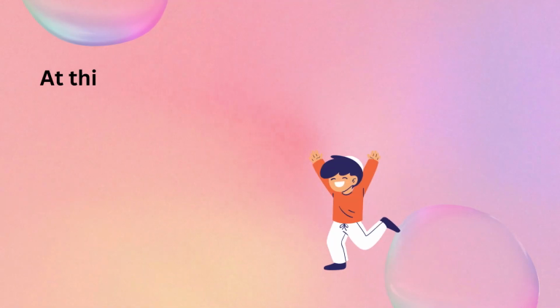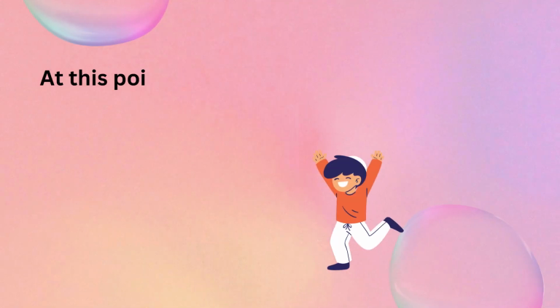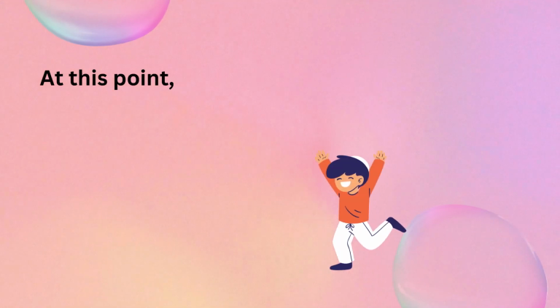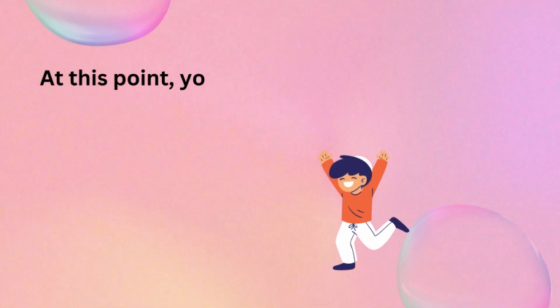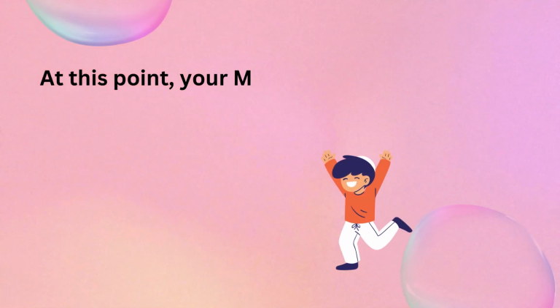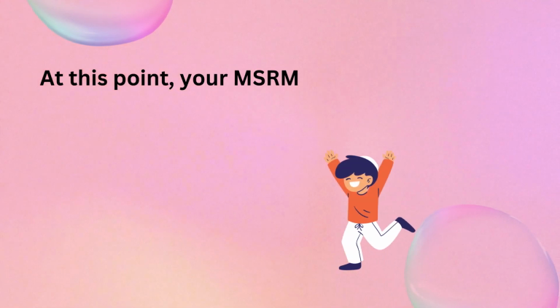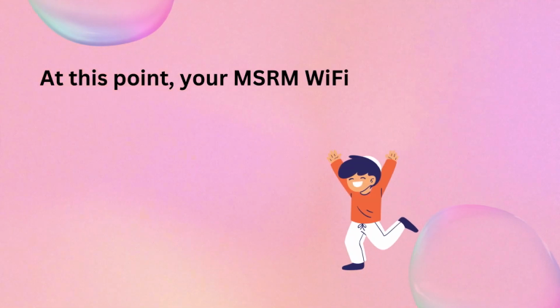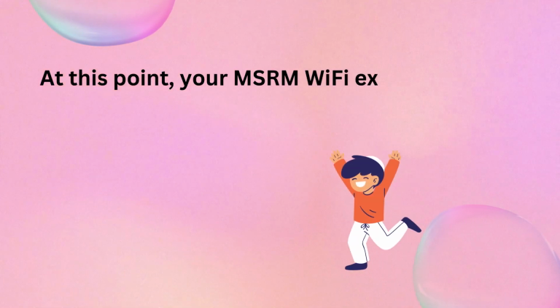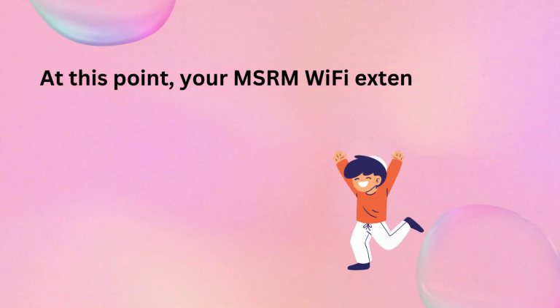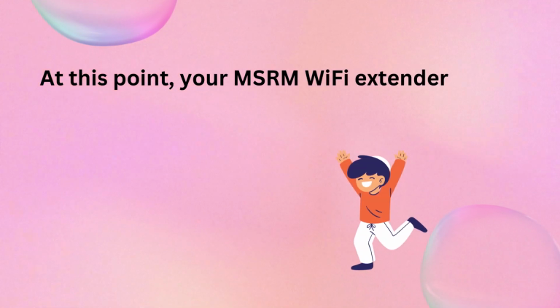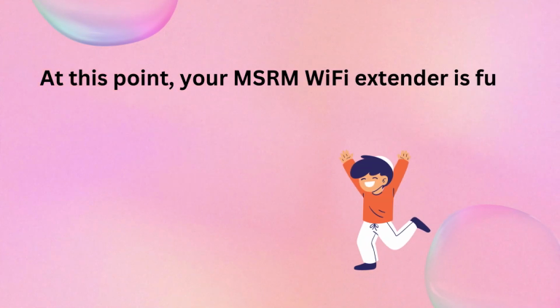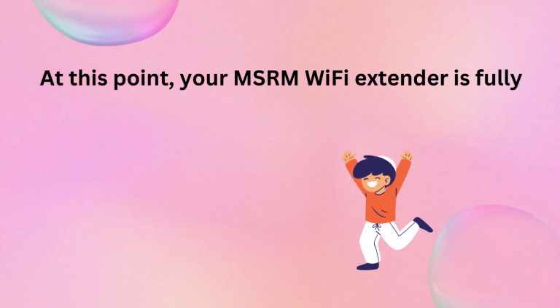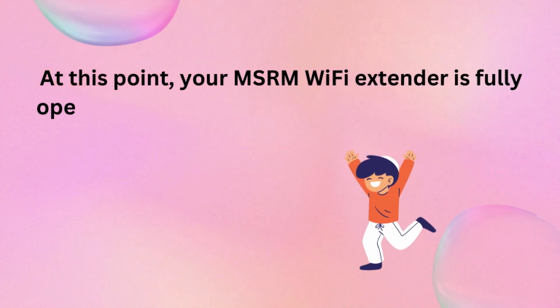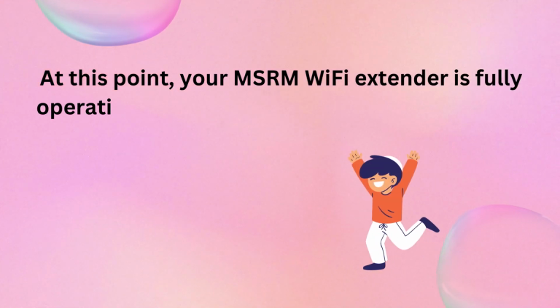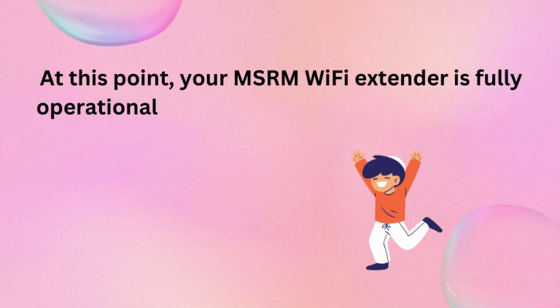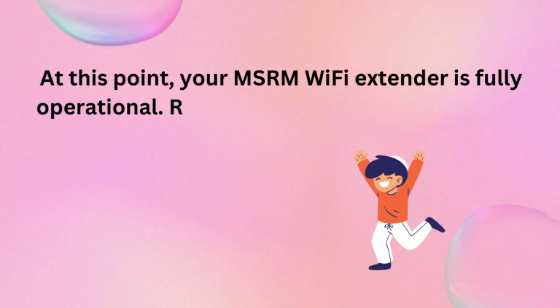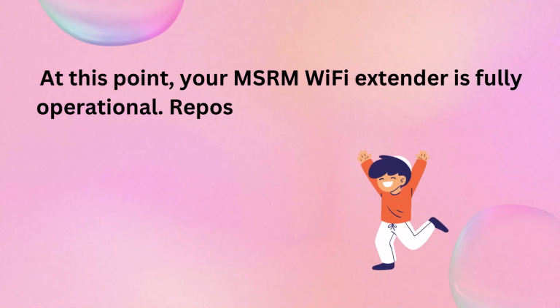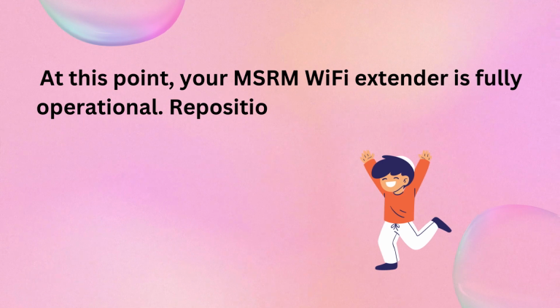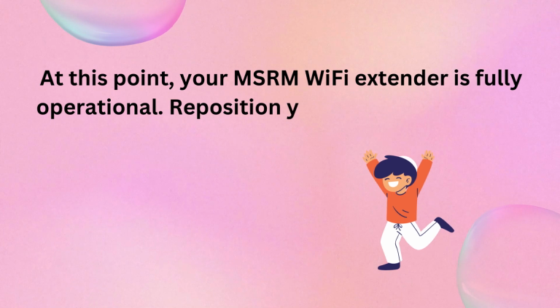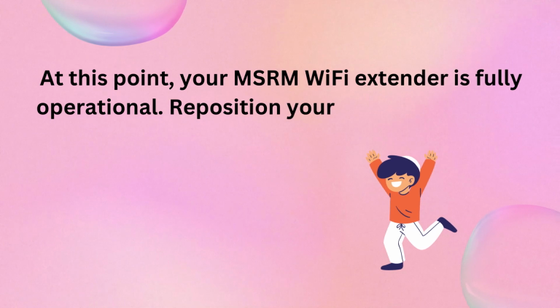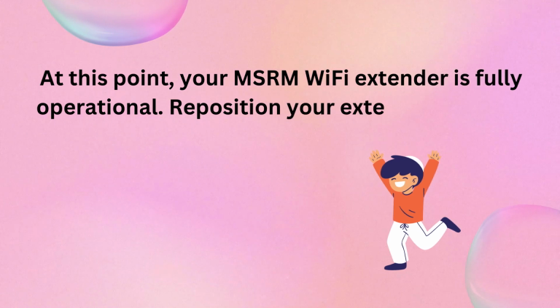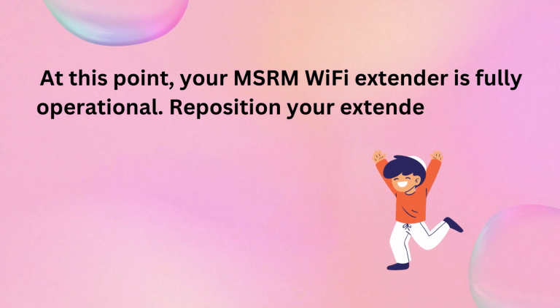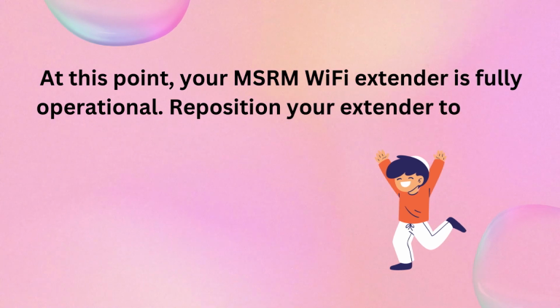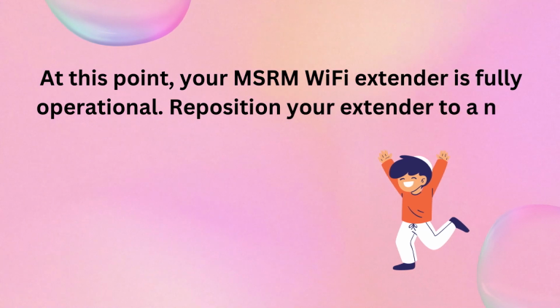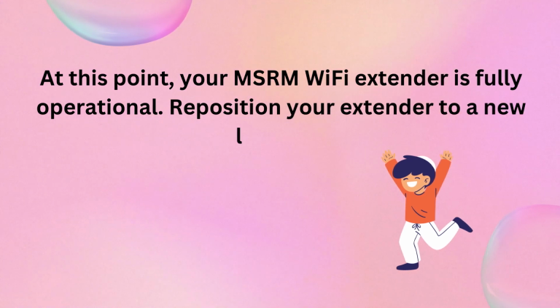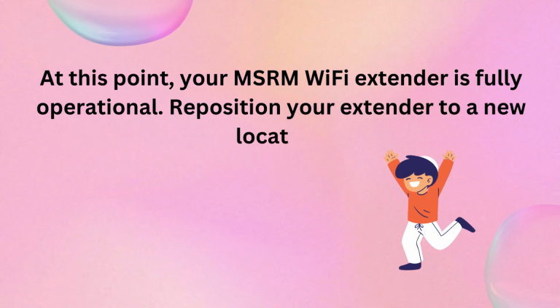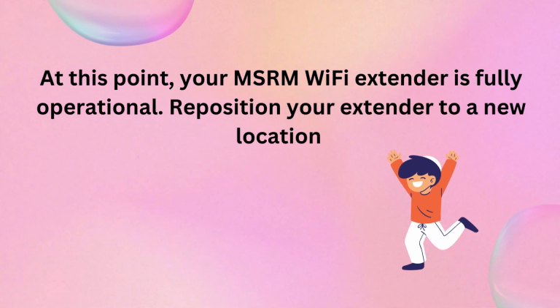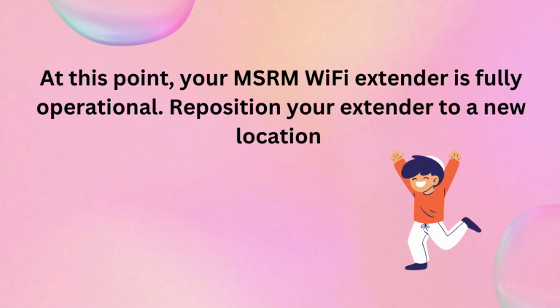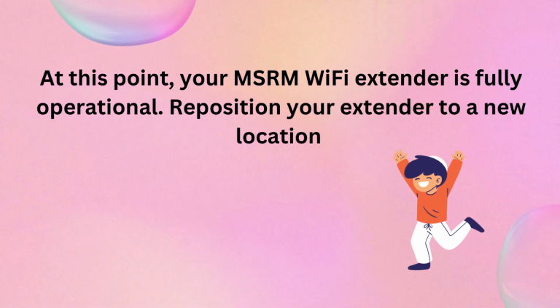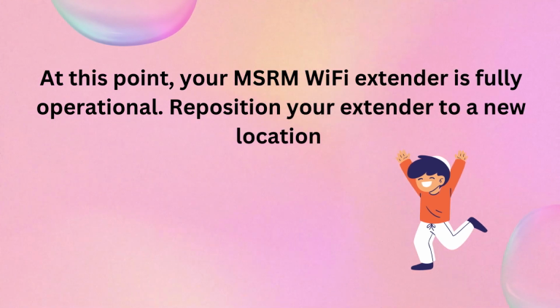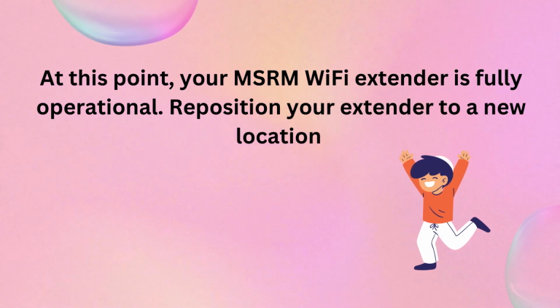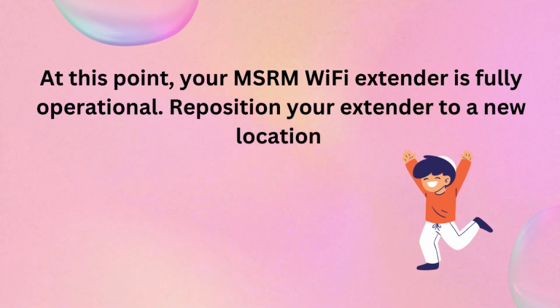At this point, your MSRM Wi-Fi extender is fully operational. Reposition your extender to a new location.